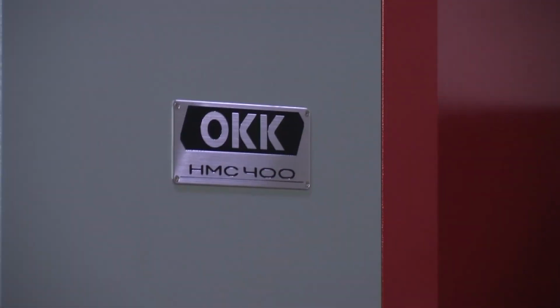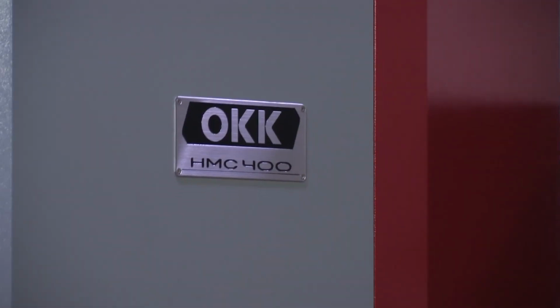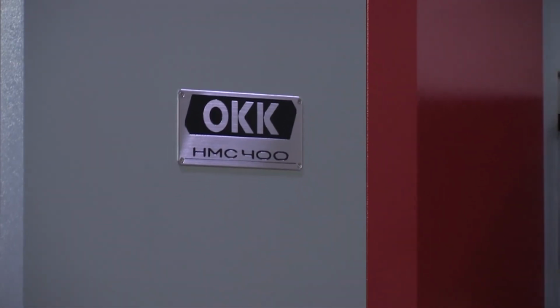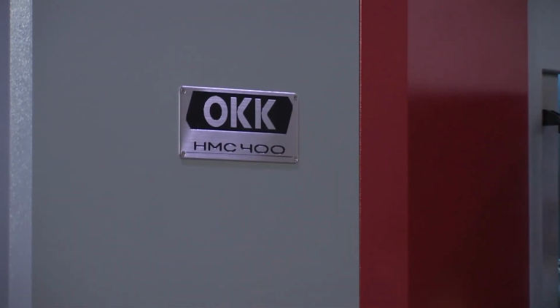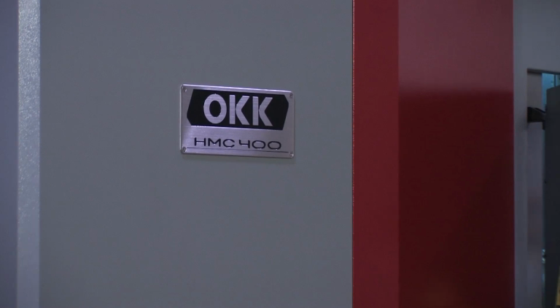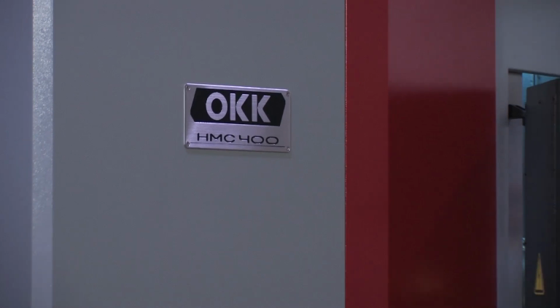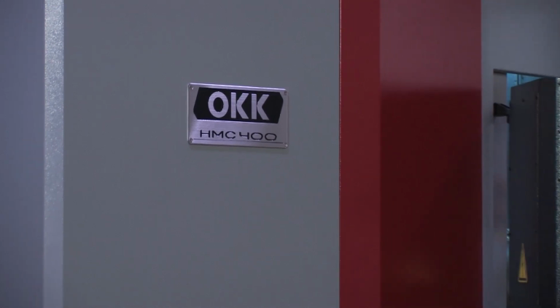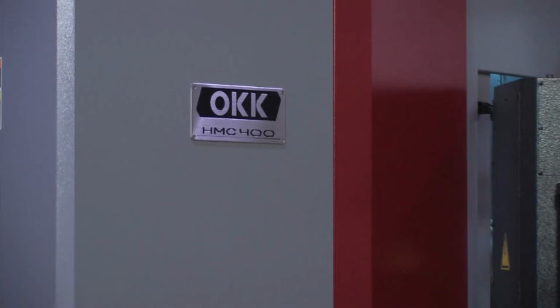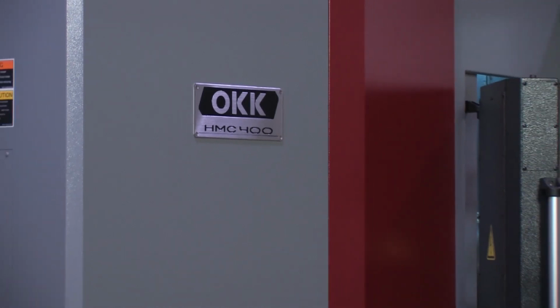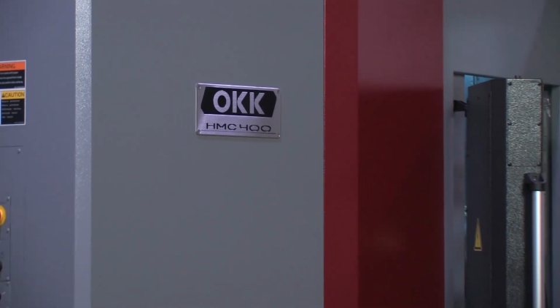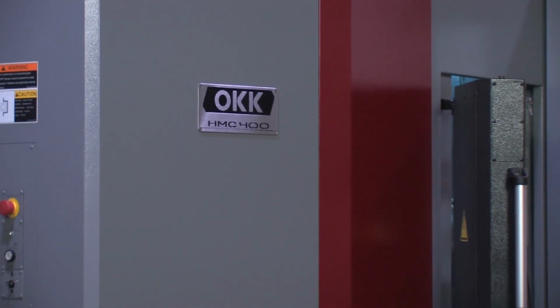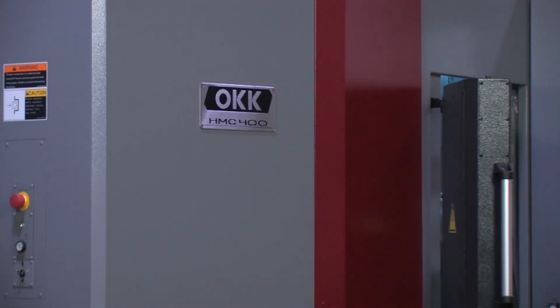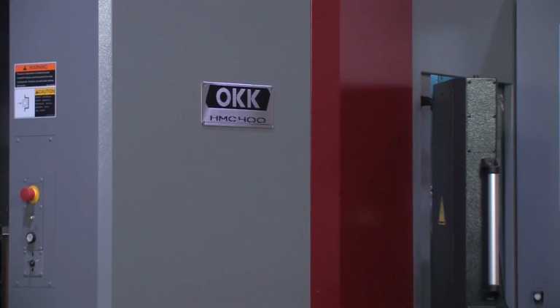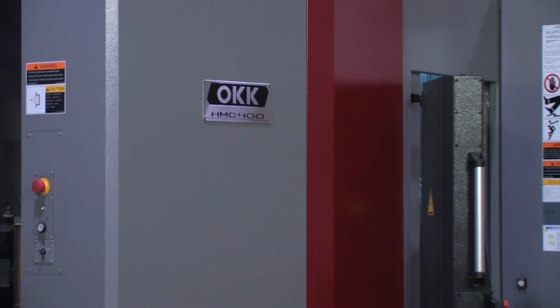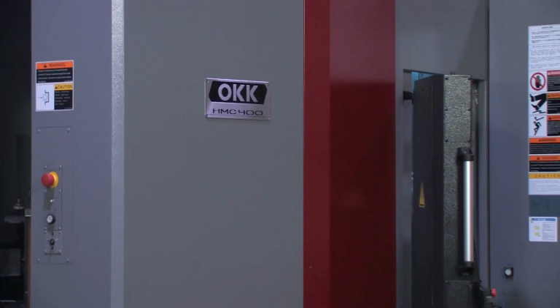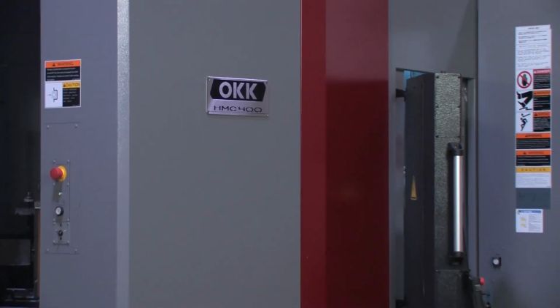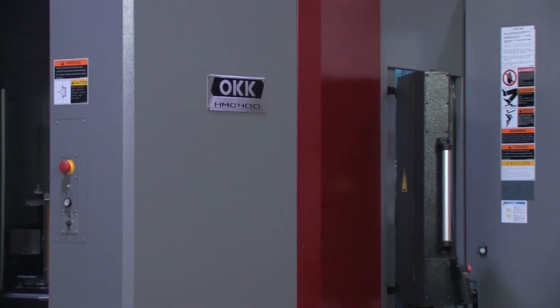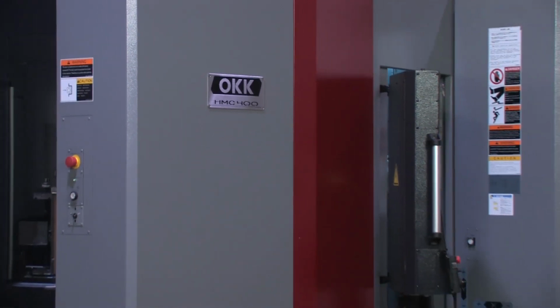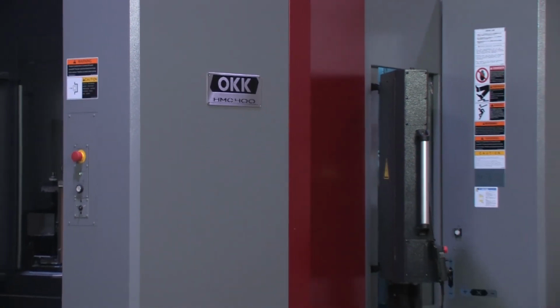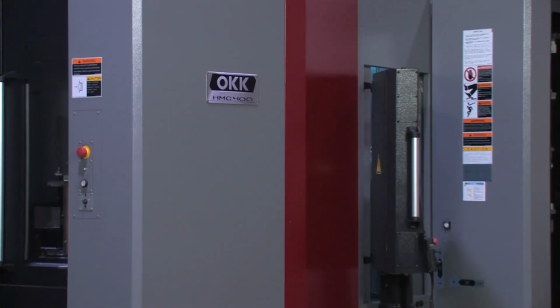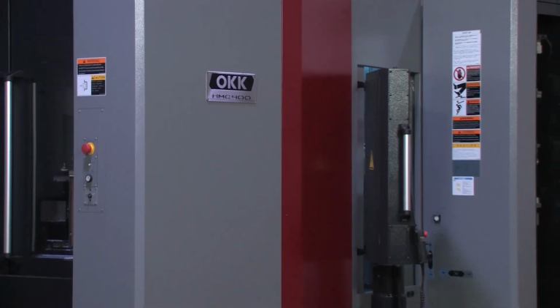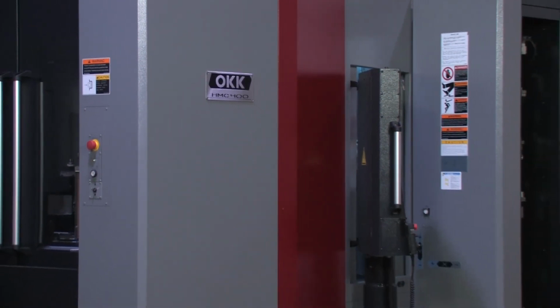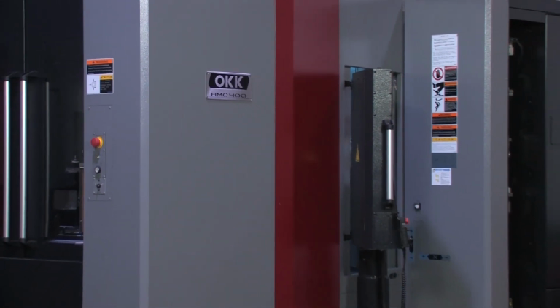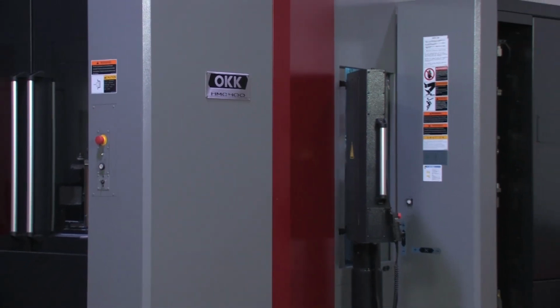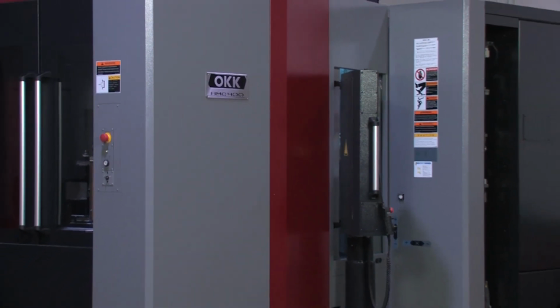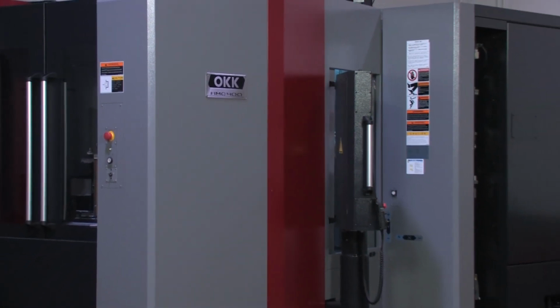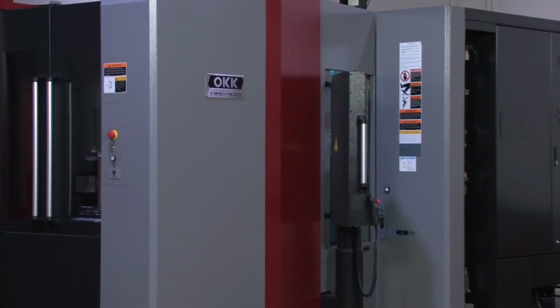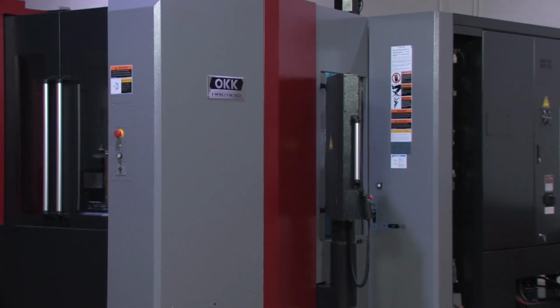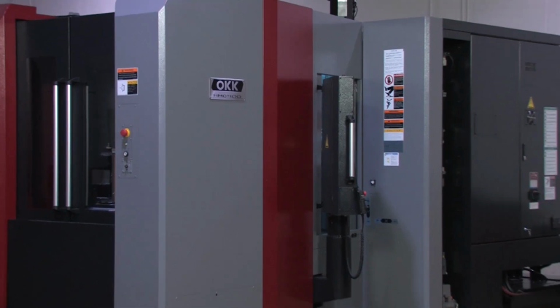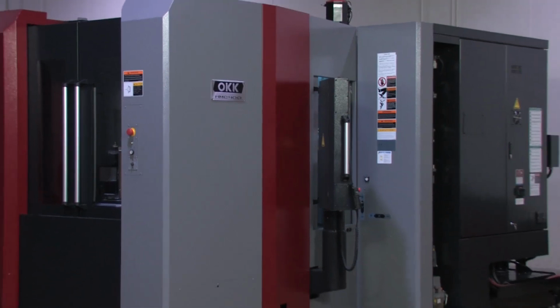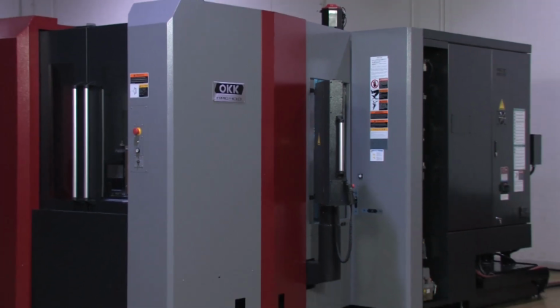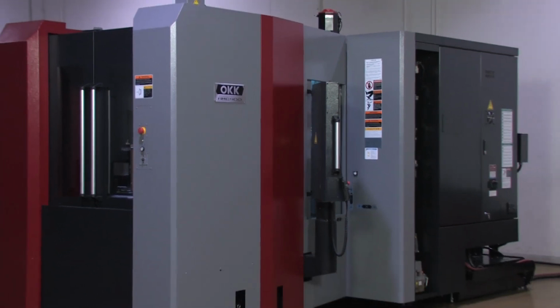While the HMC 400 horizontal machining center is engineered from the ground up for speed, it comes at an affordable price.